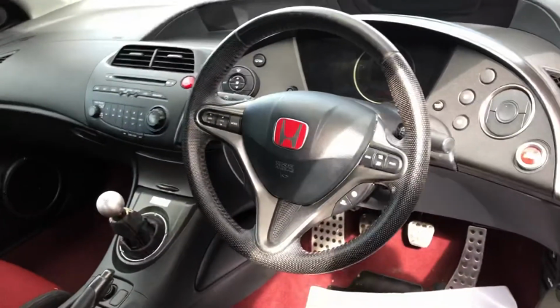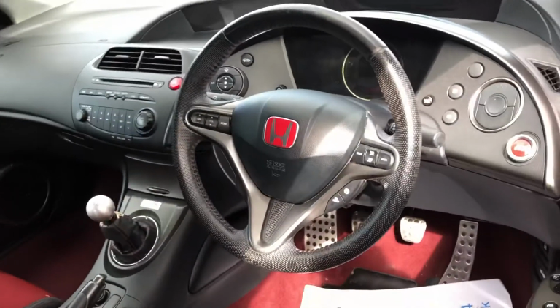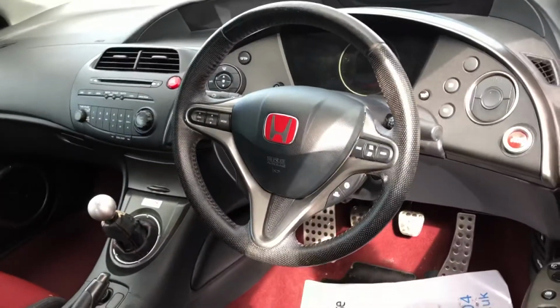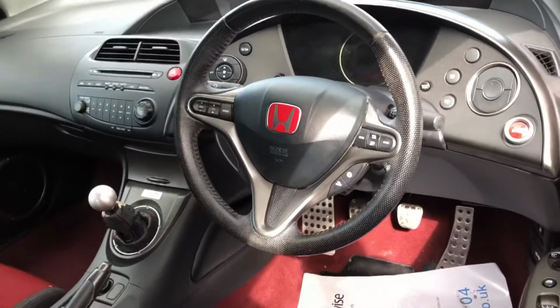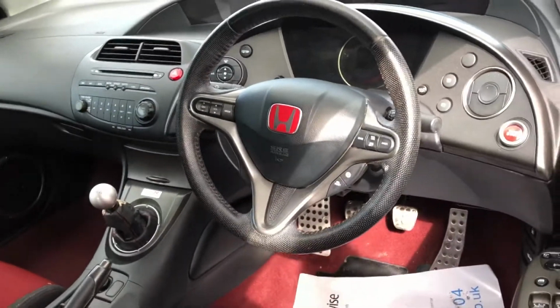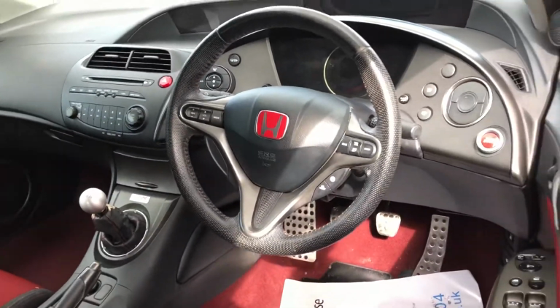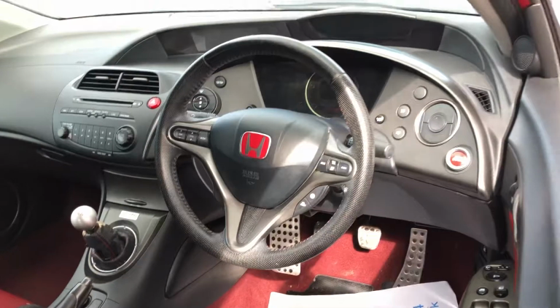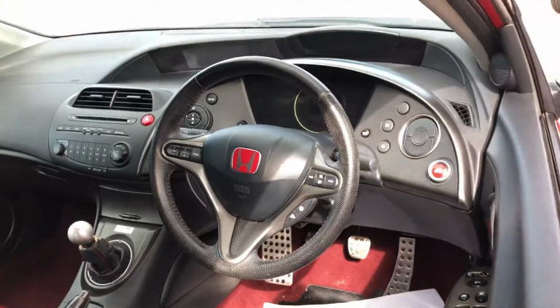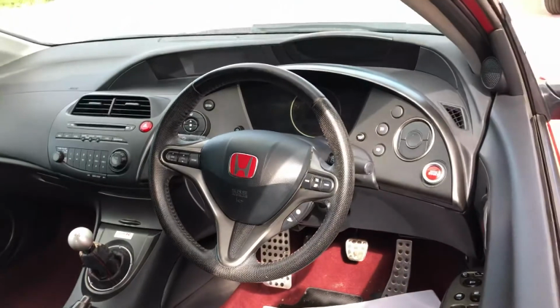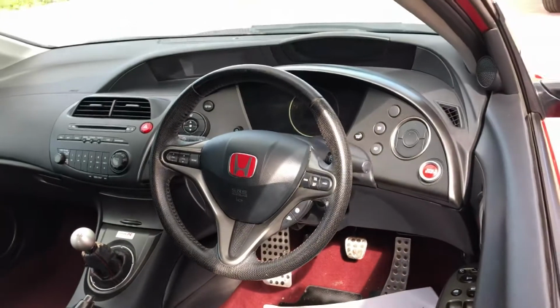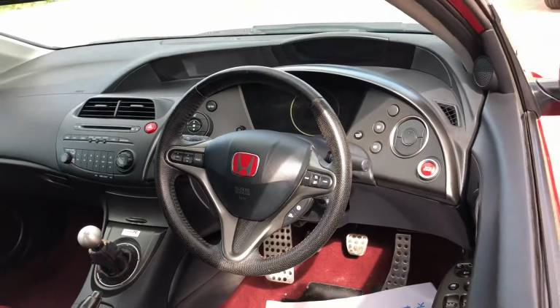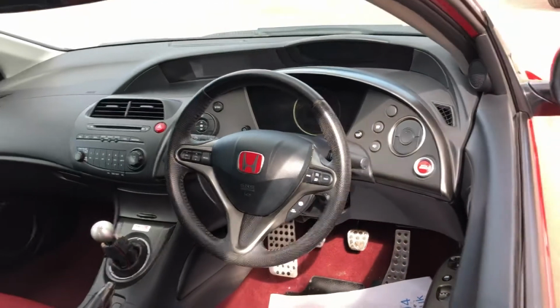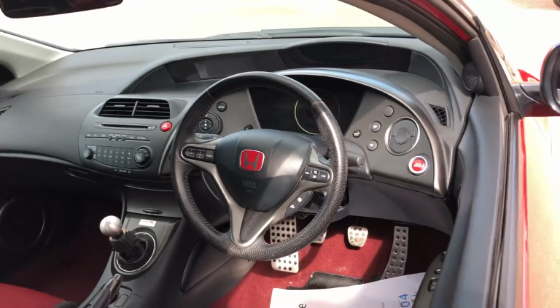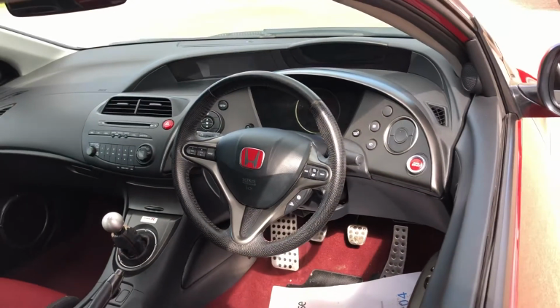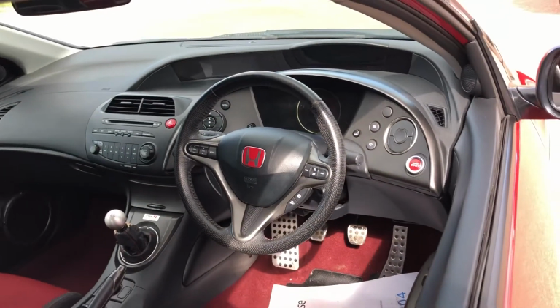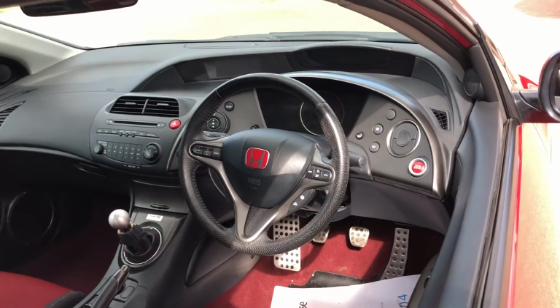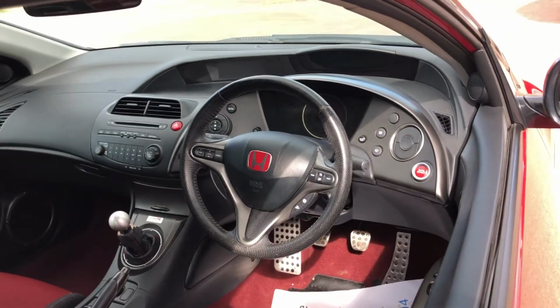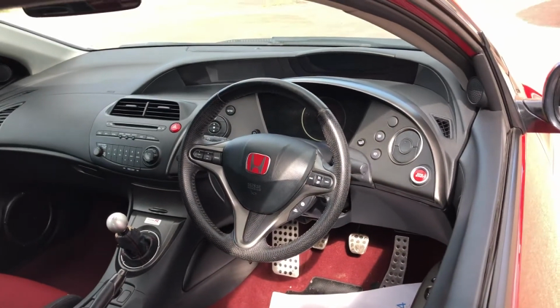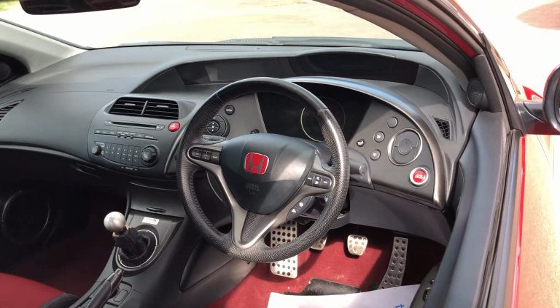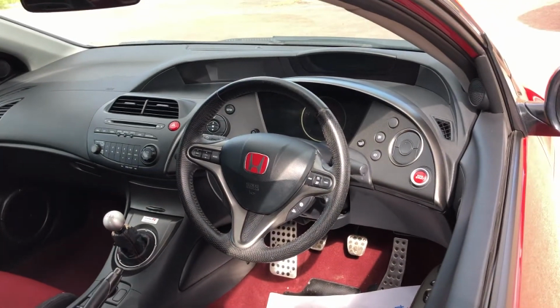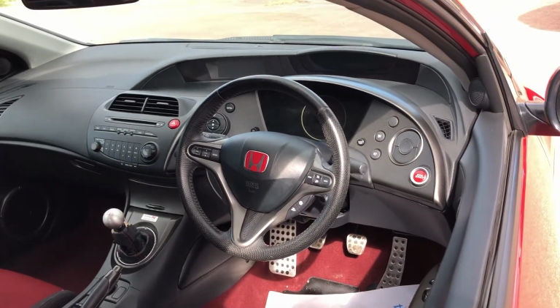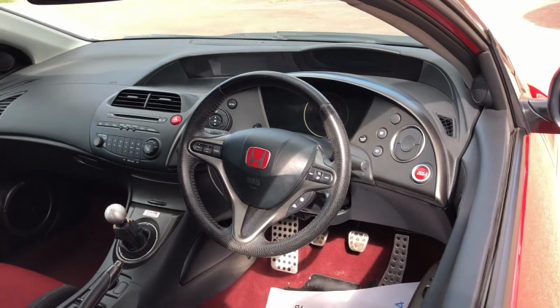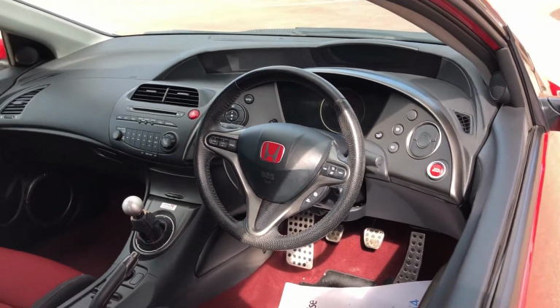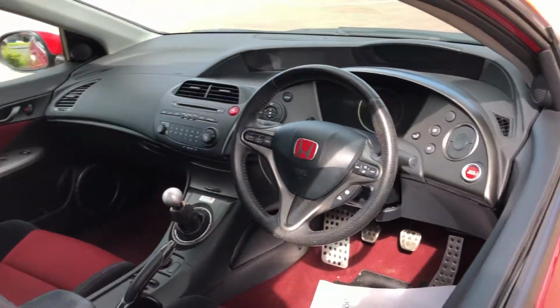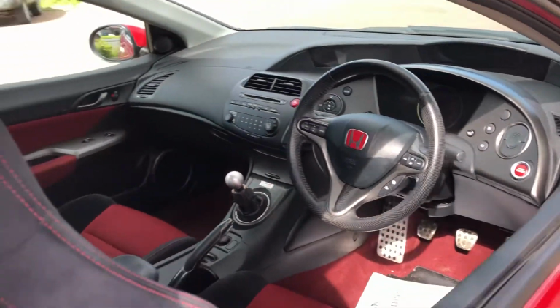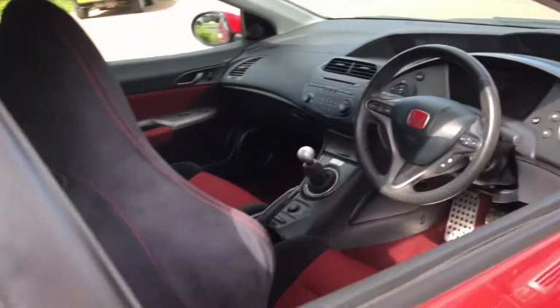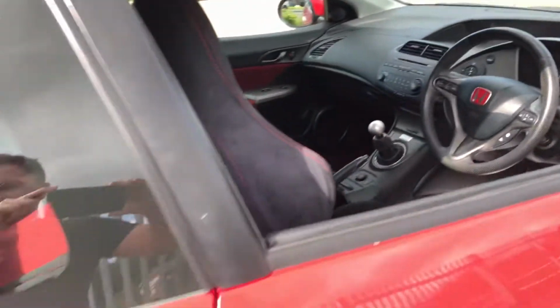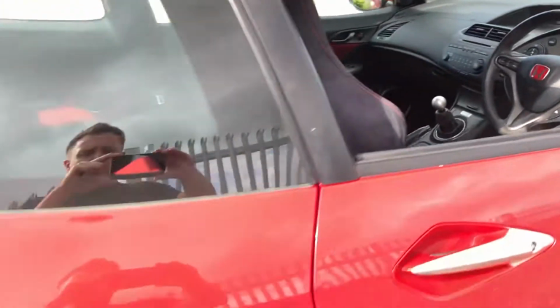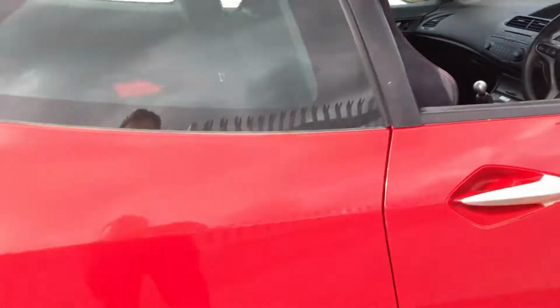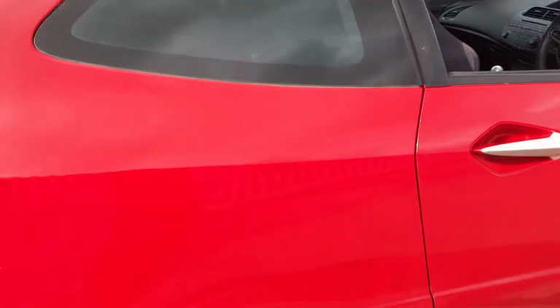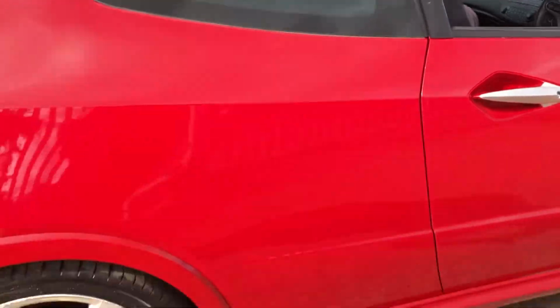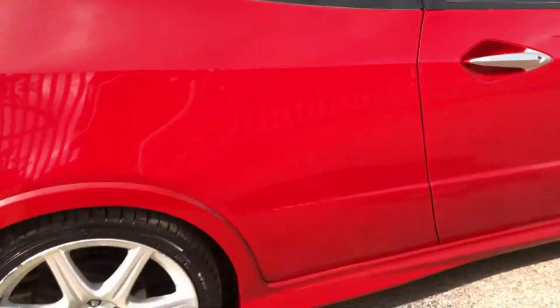As you would expect with a low mileage car, it has steering wheel controls, dual zone climate, and all other modern conveniences.